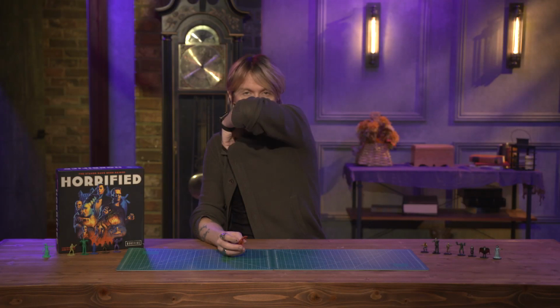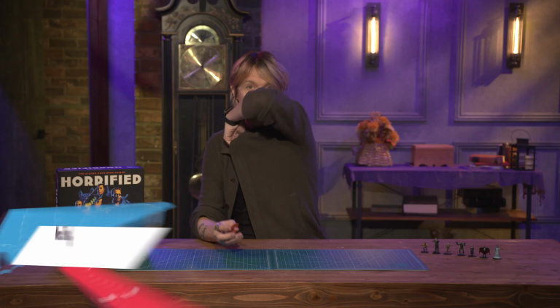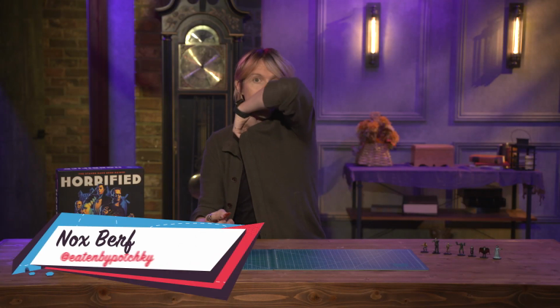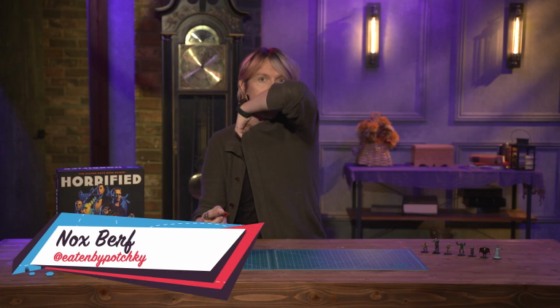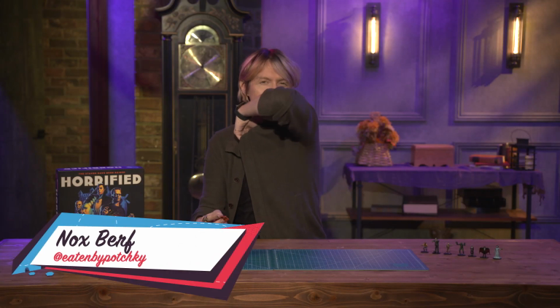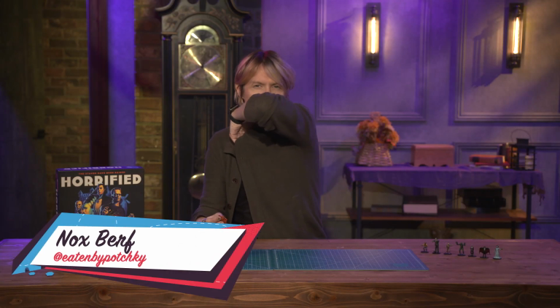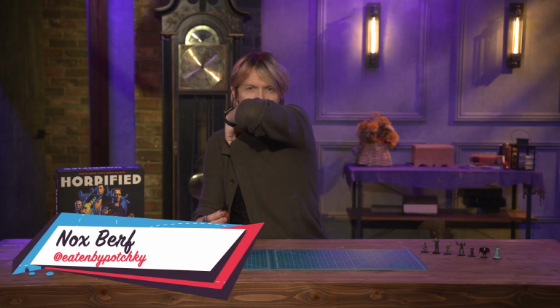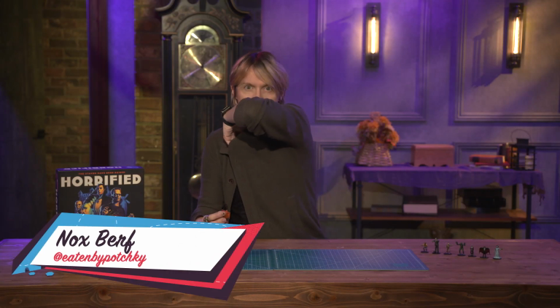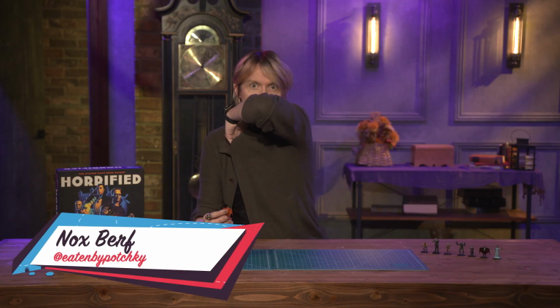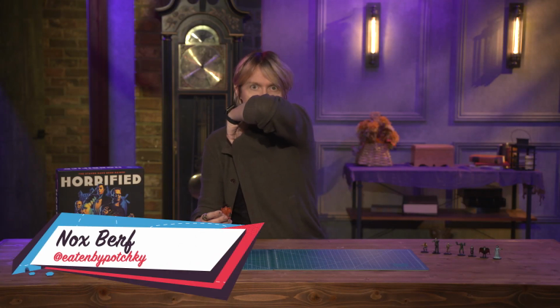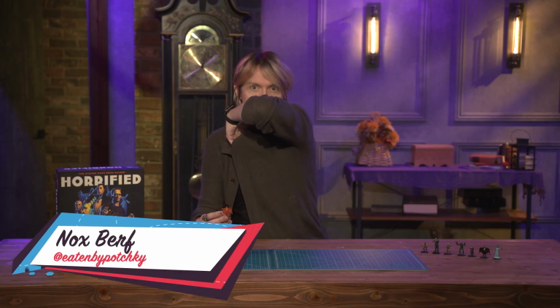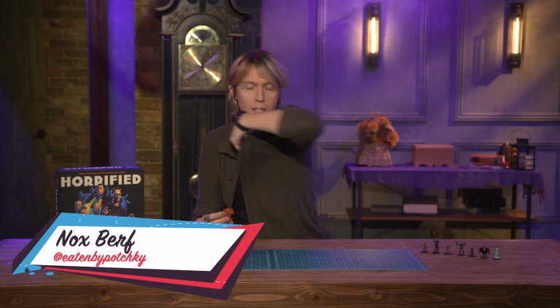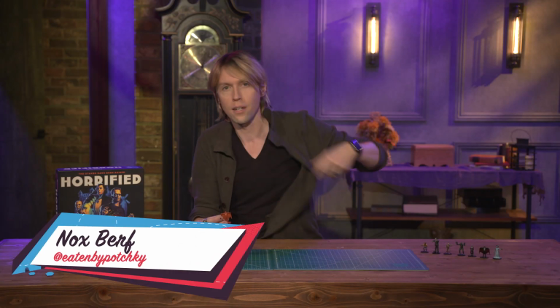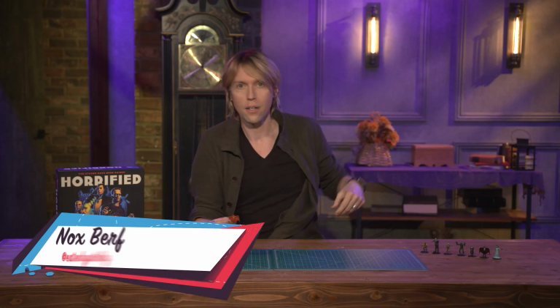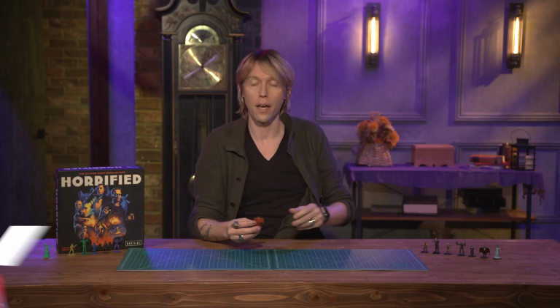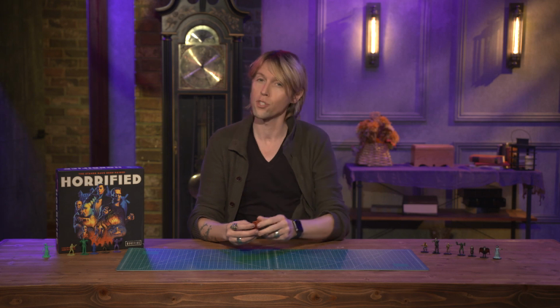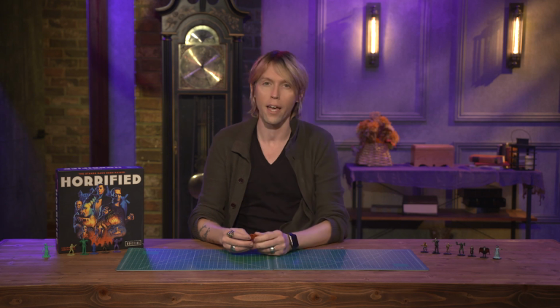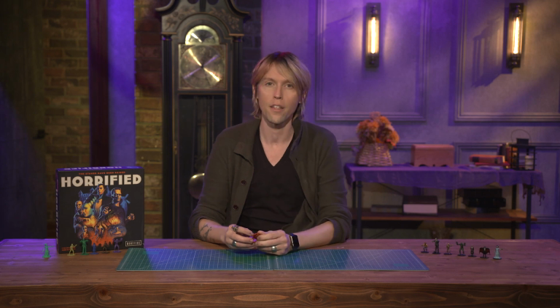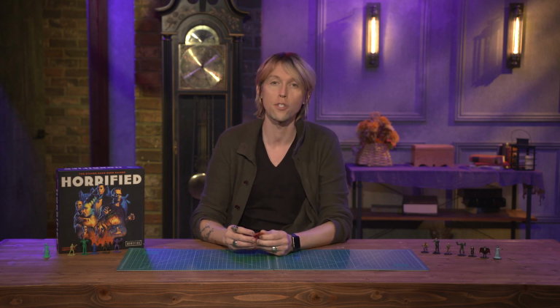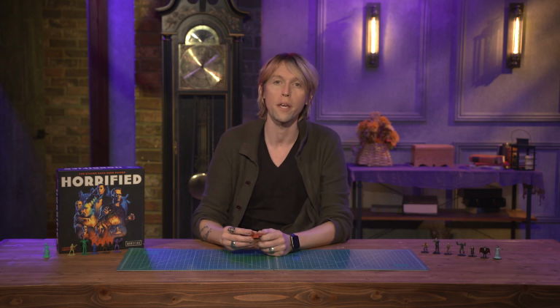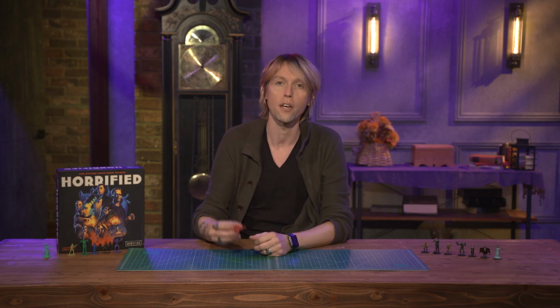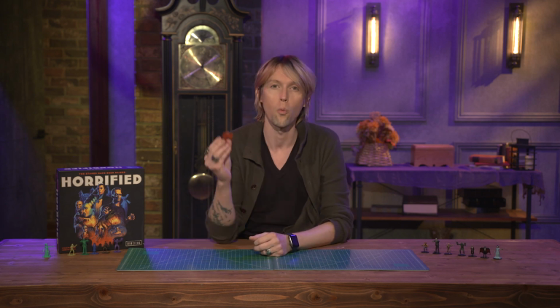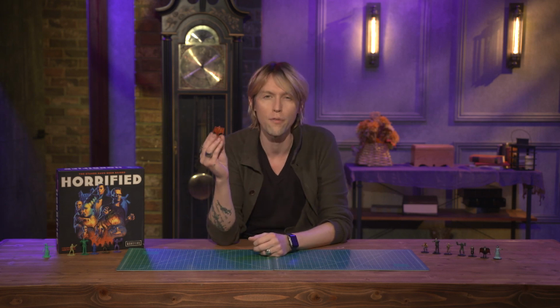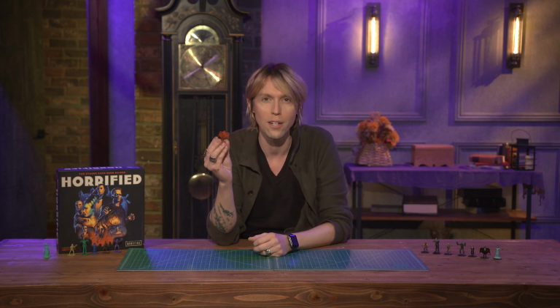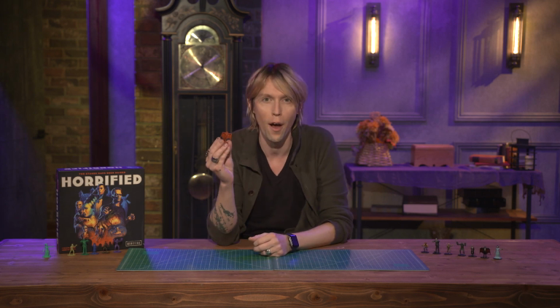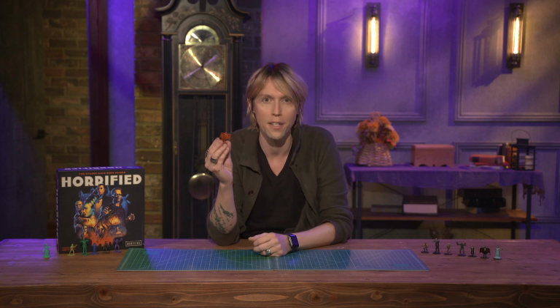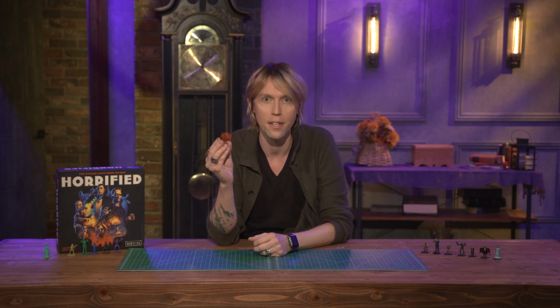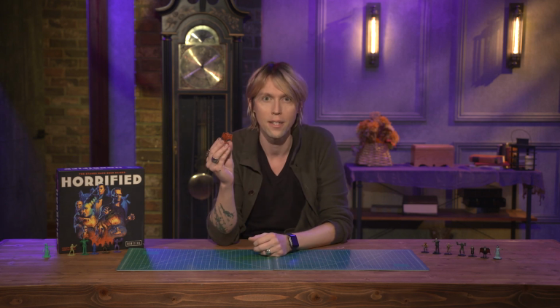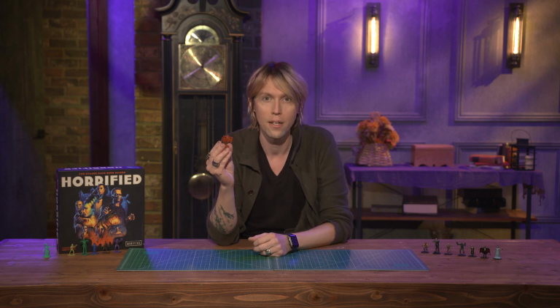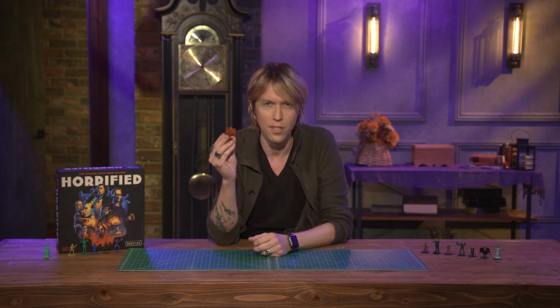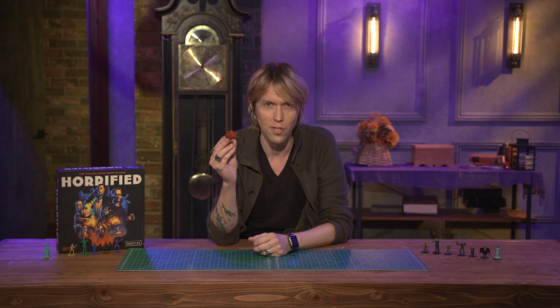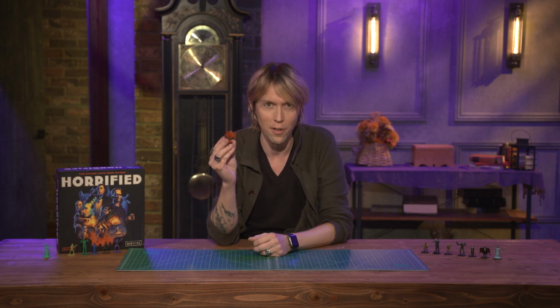Thank you Becca for that introduction. Like you said, this week we've got Dracula. Let's get started.